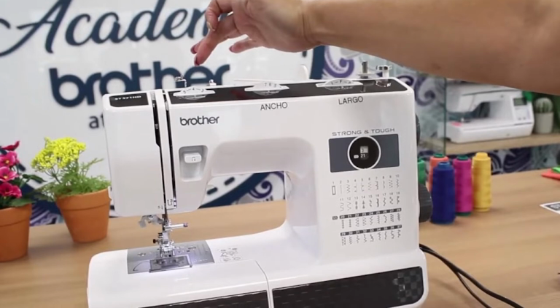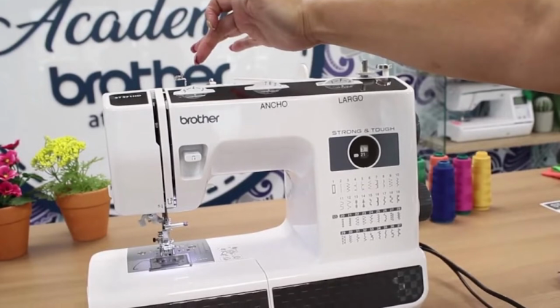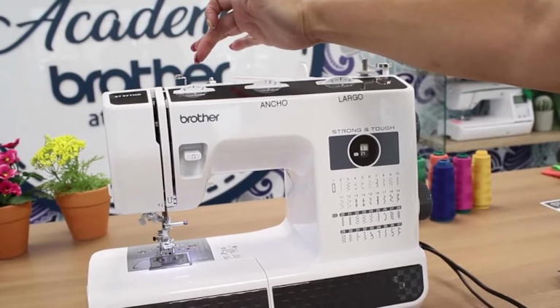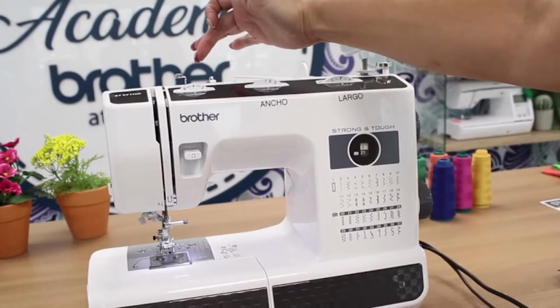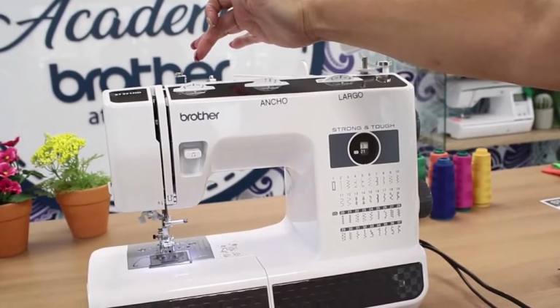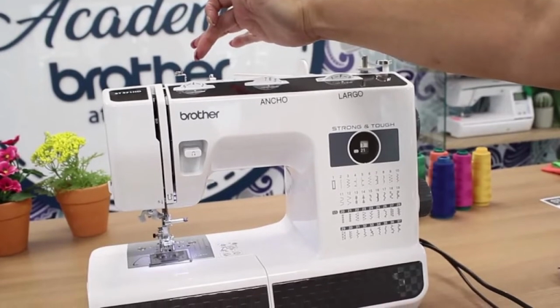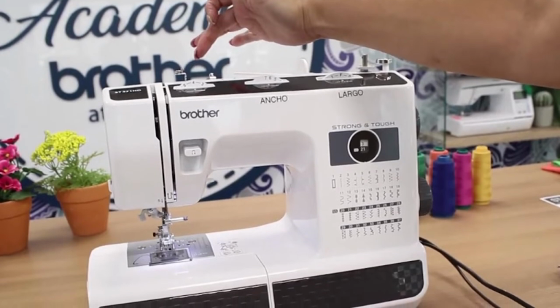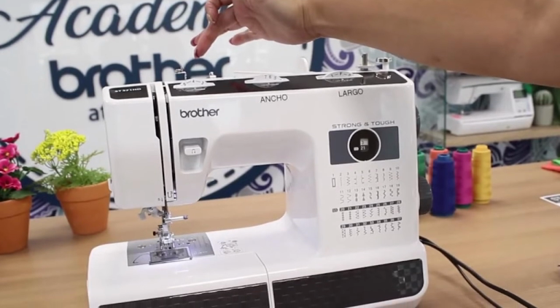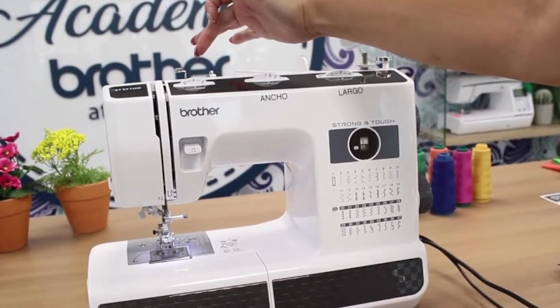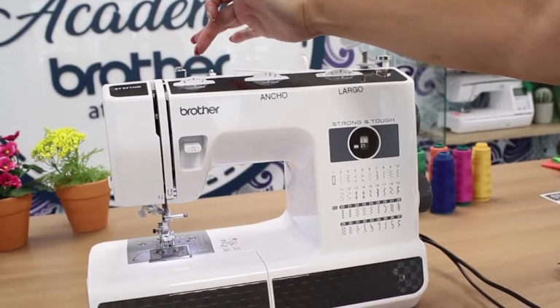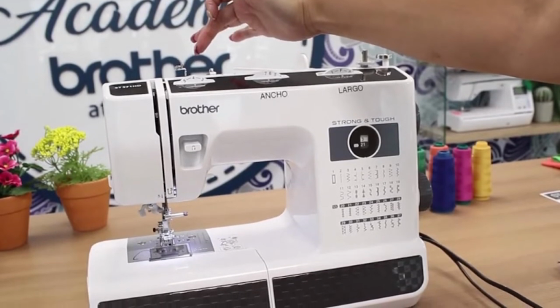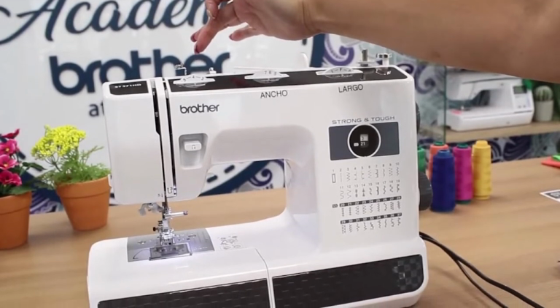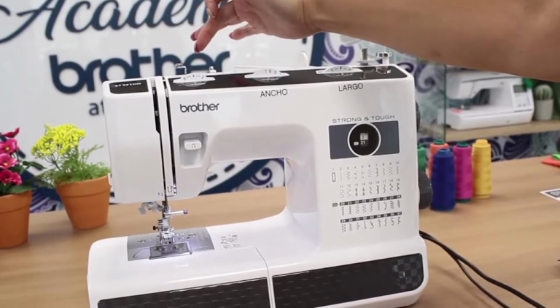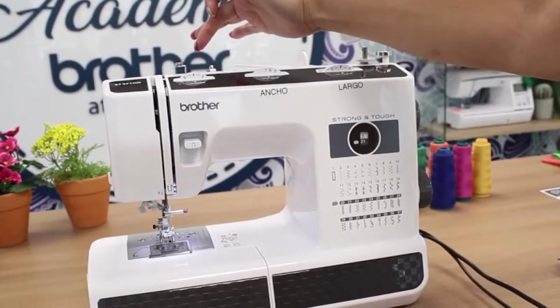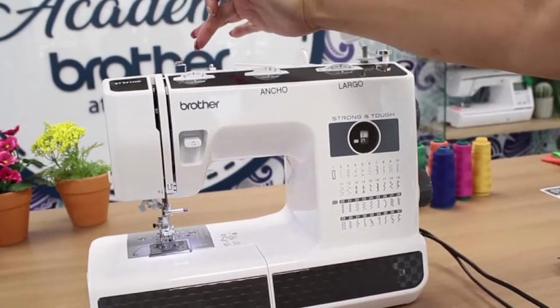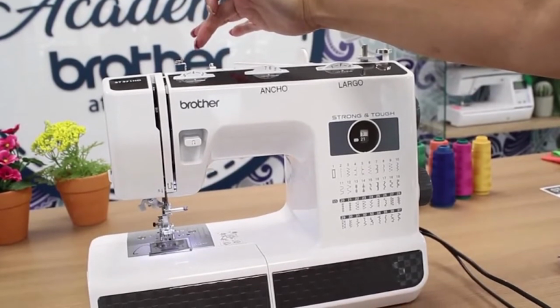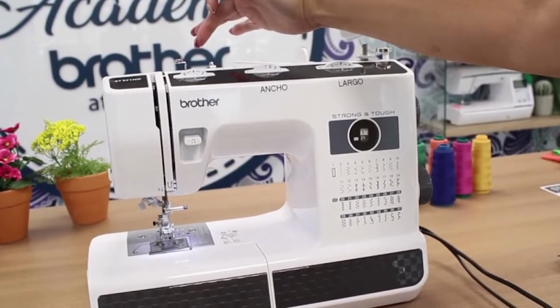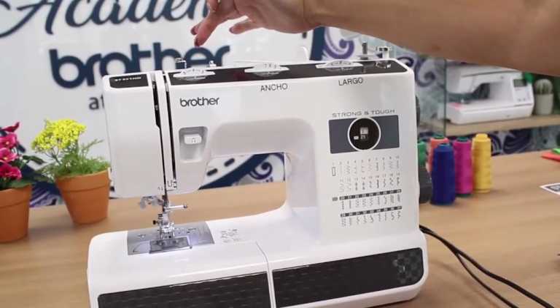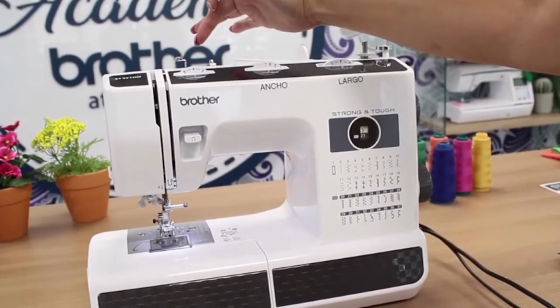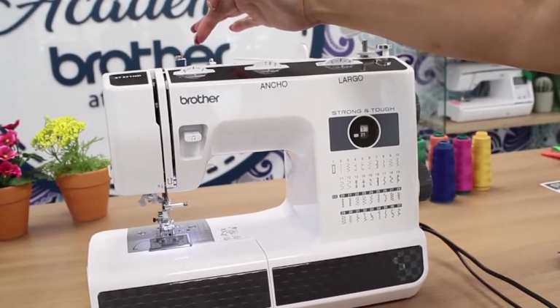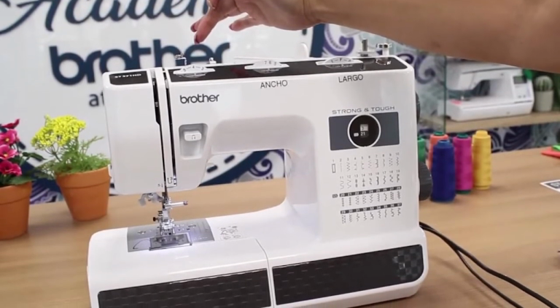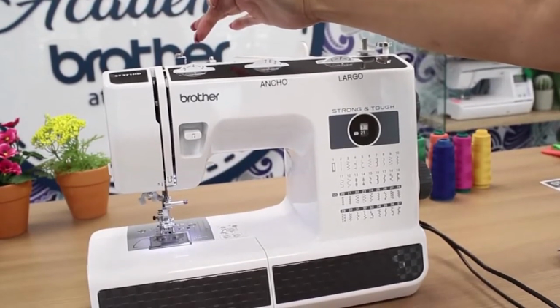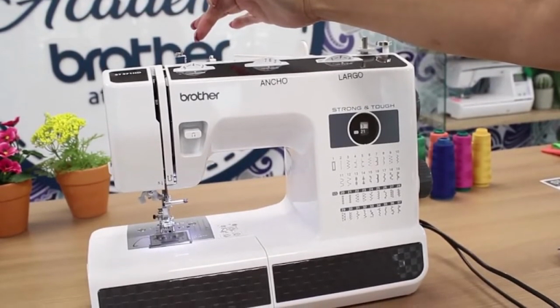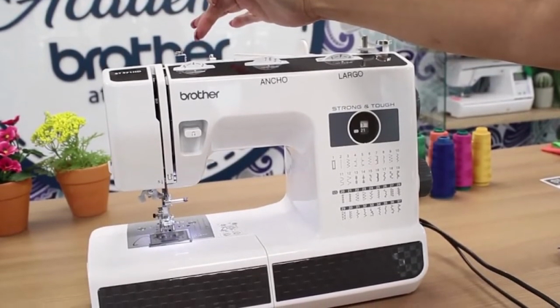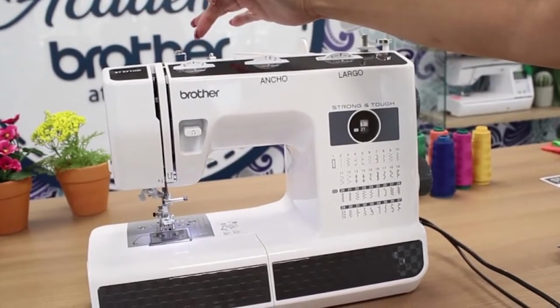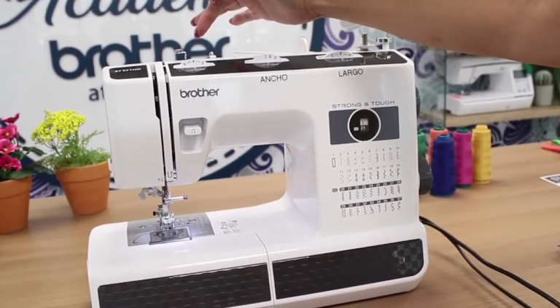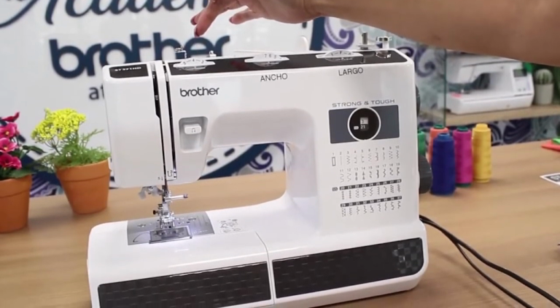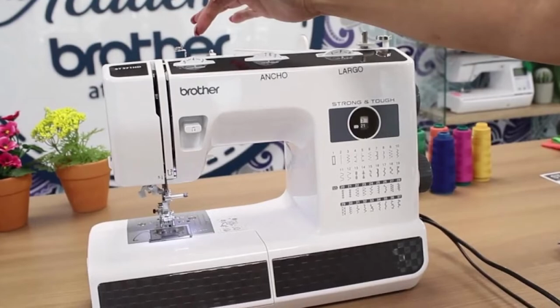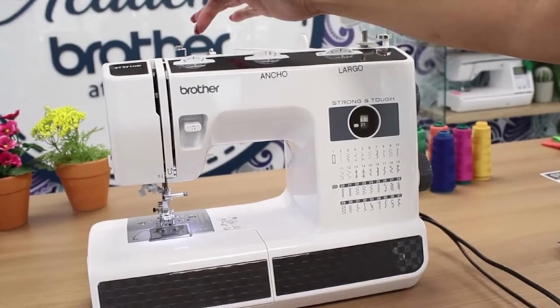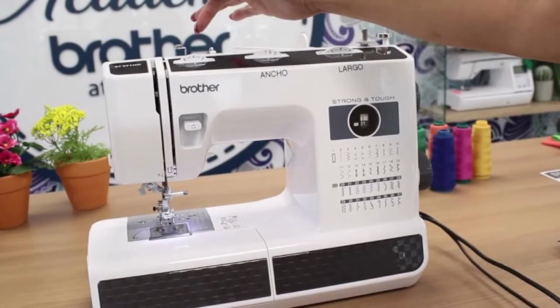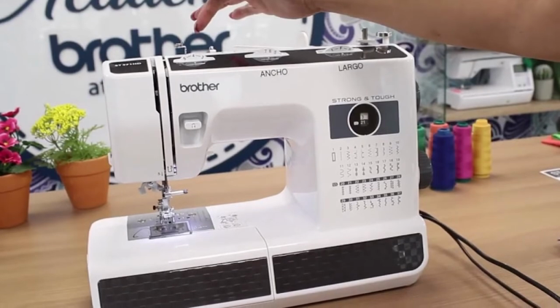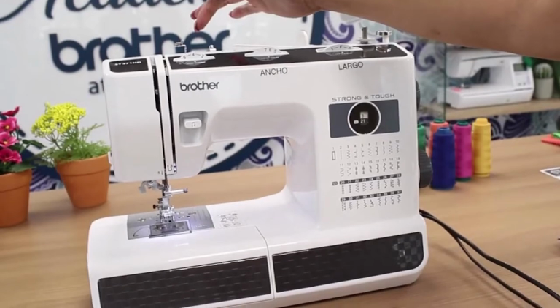Both machines offer adjustable stitch length and width; however, we would judge stitch quality to be slightly better using the Singer.